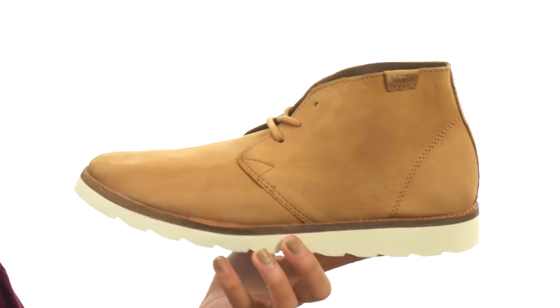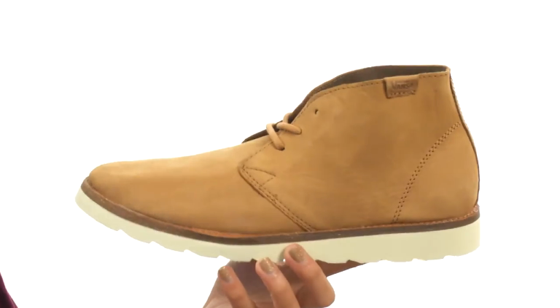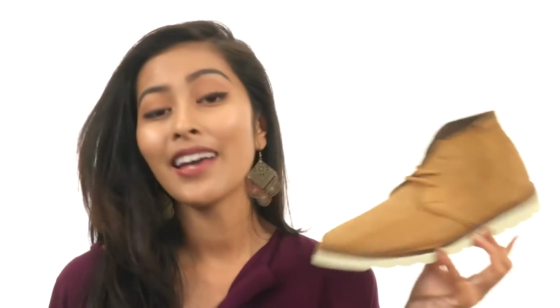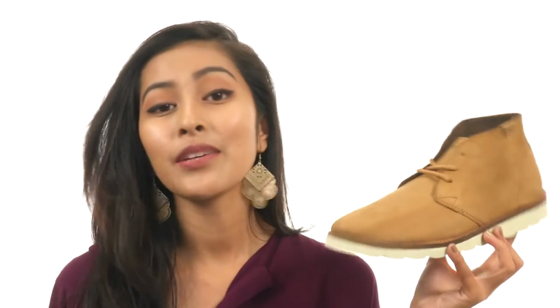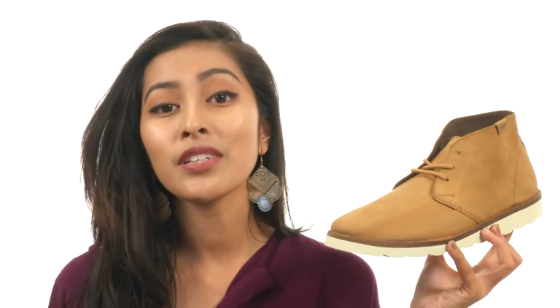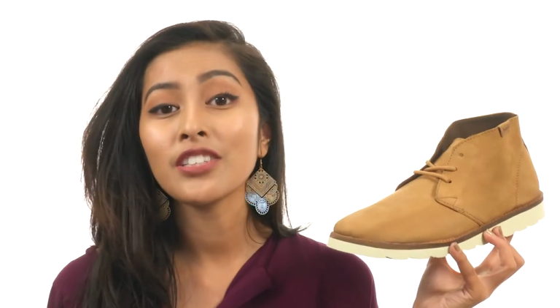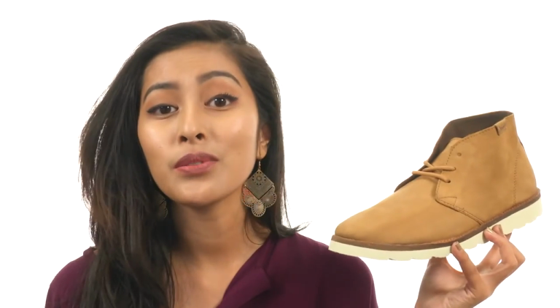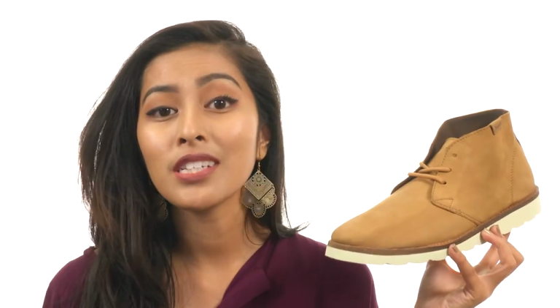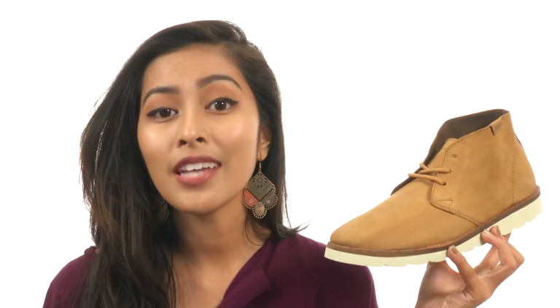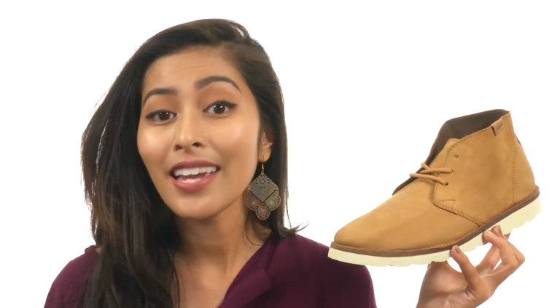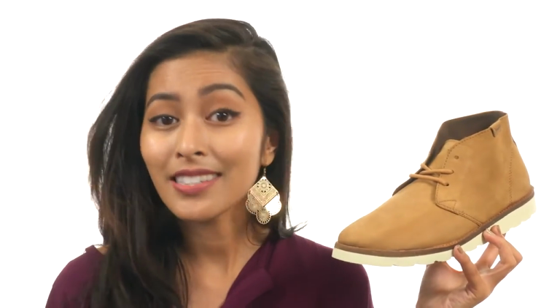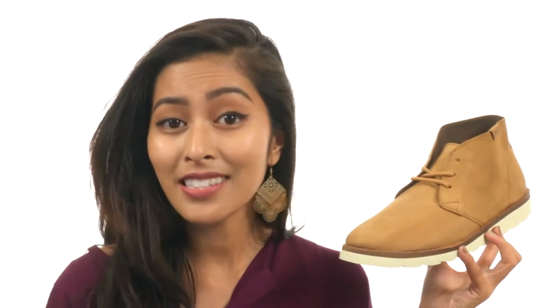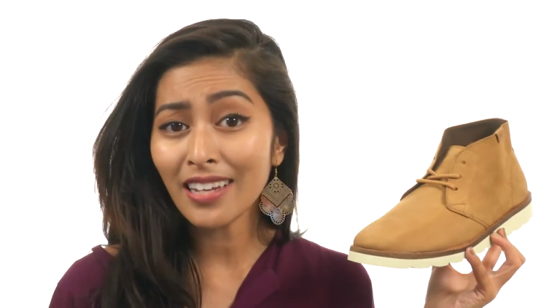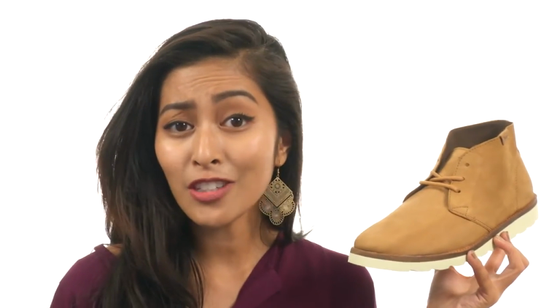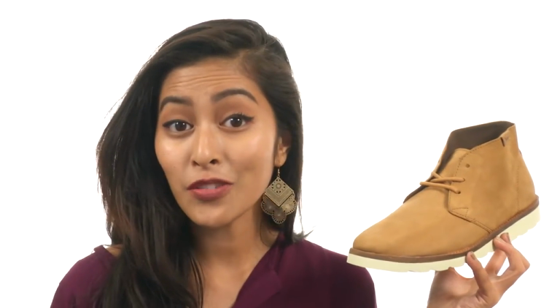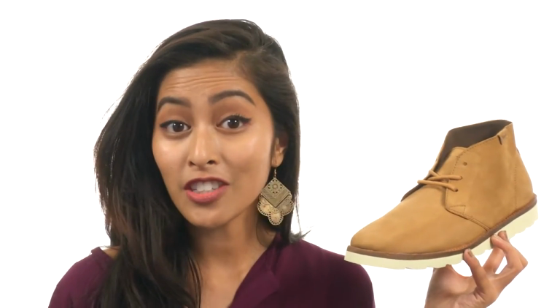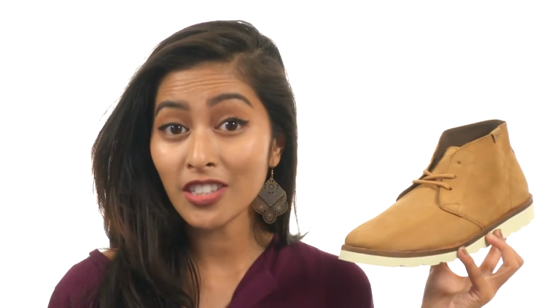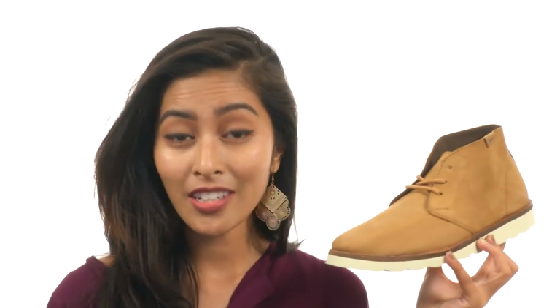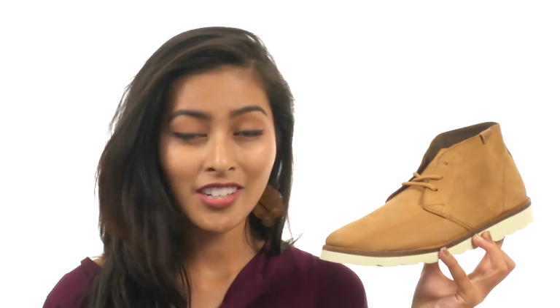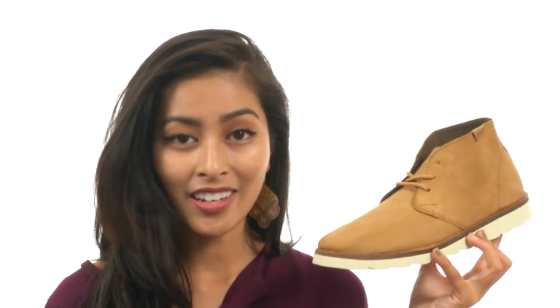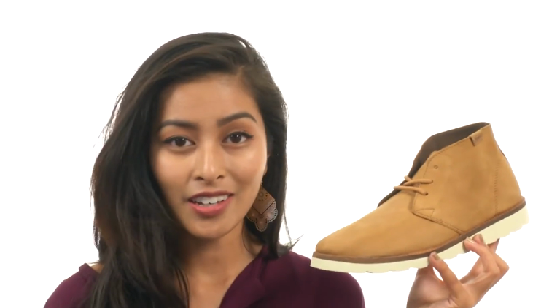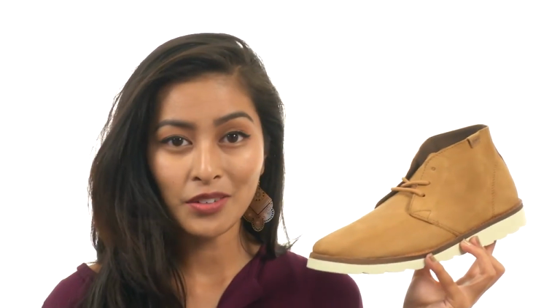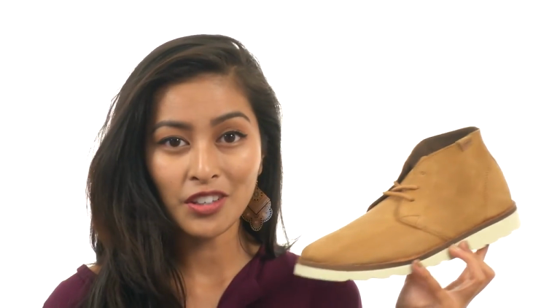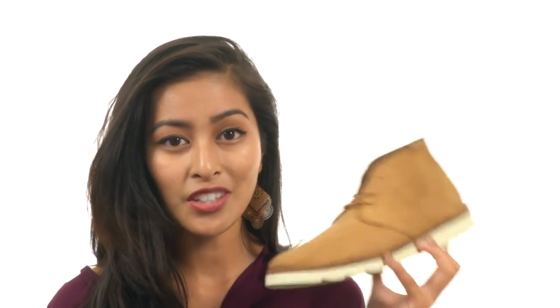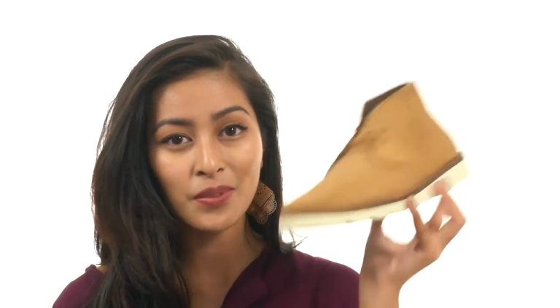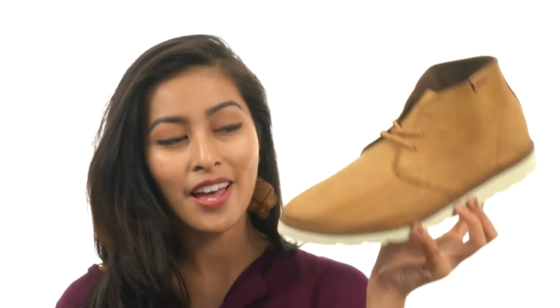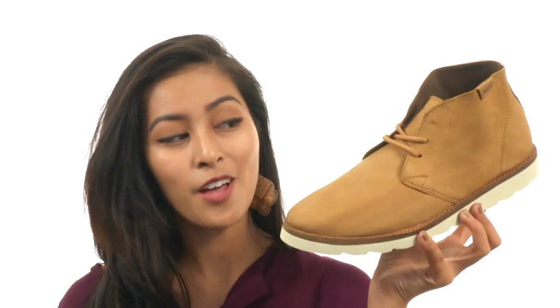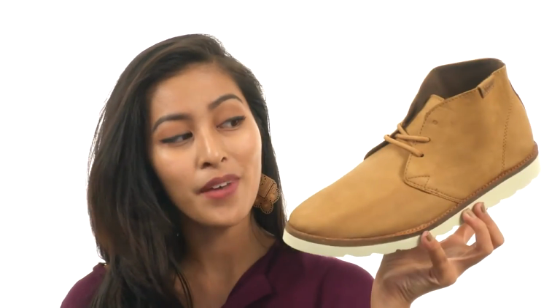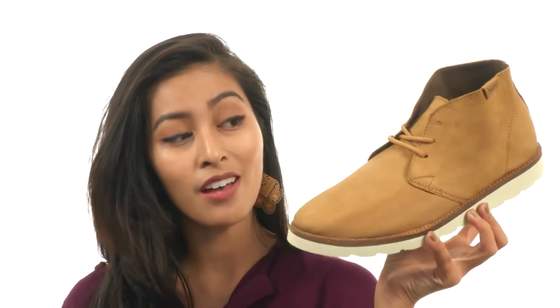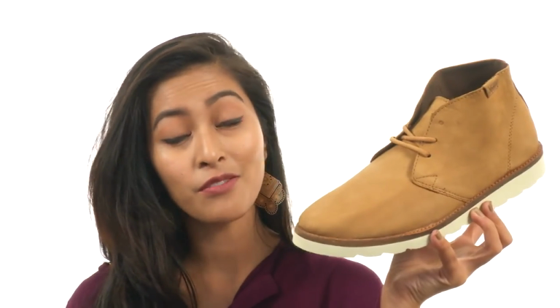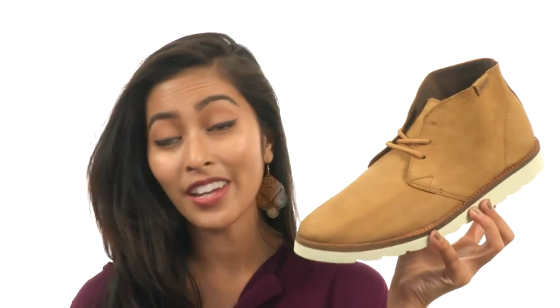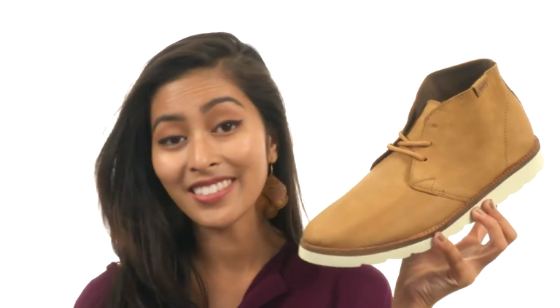Add a really unique and stylish finishing touch to any of your looks with the help of Vans.